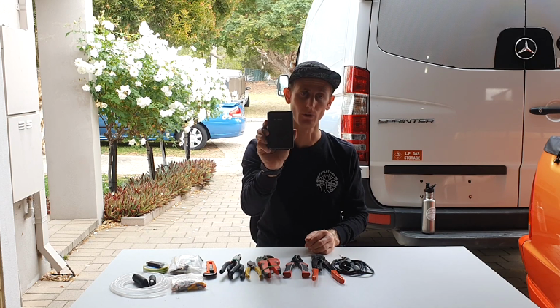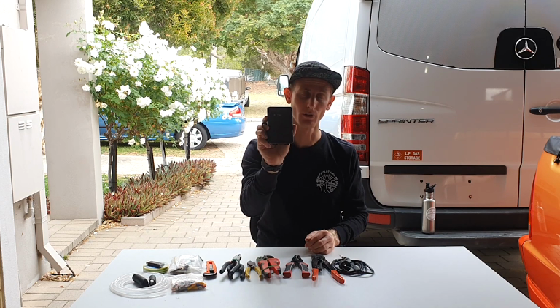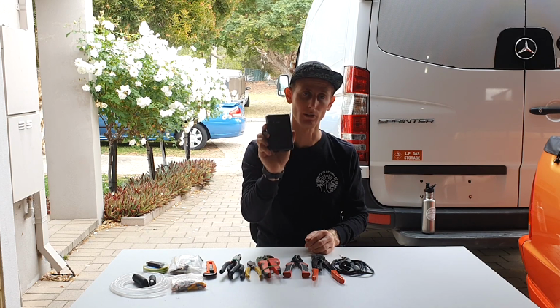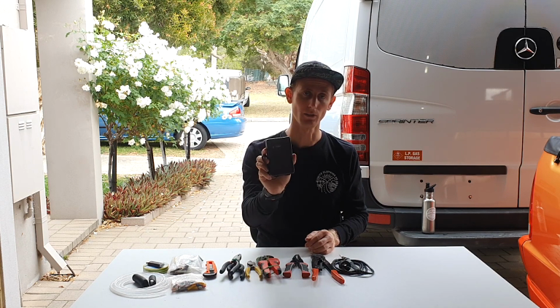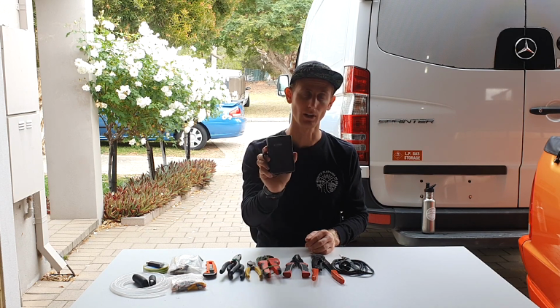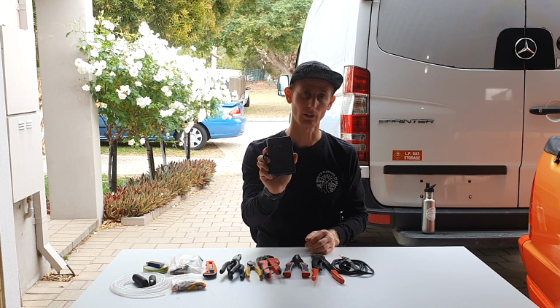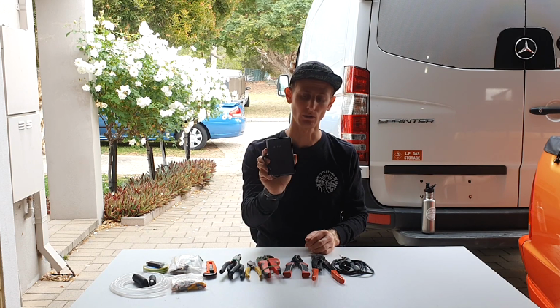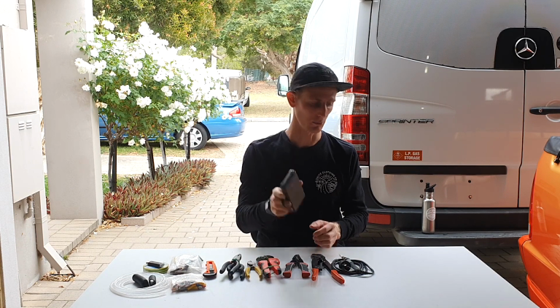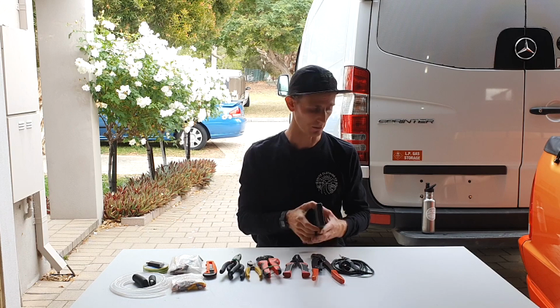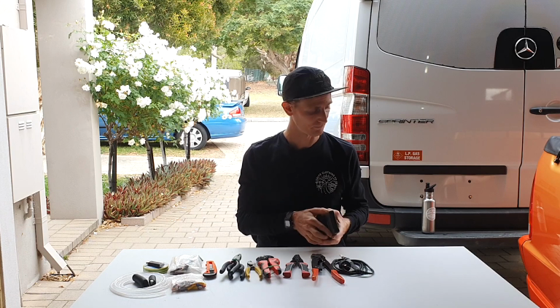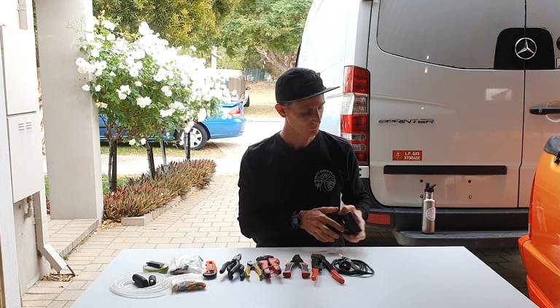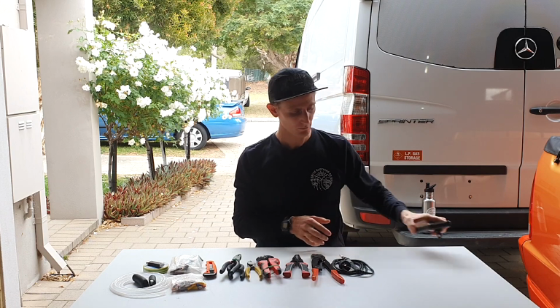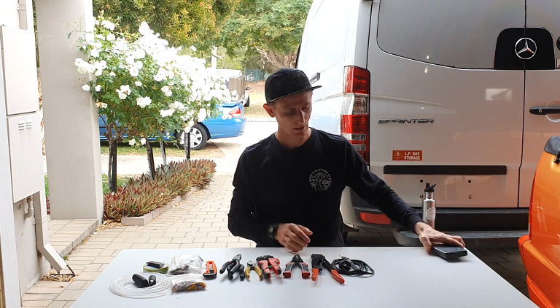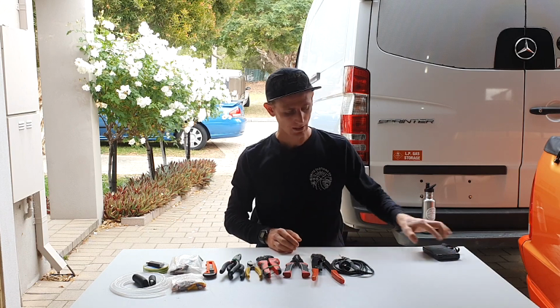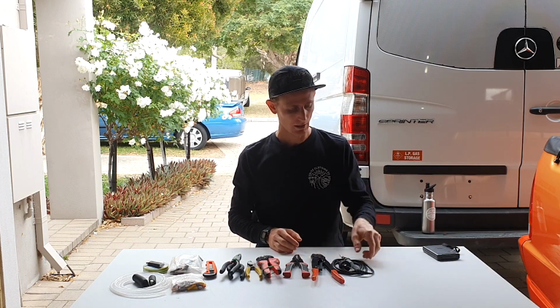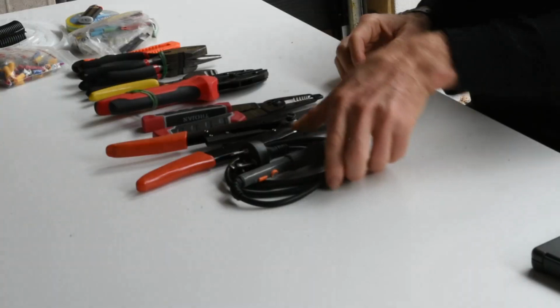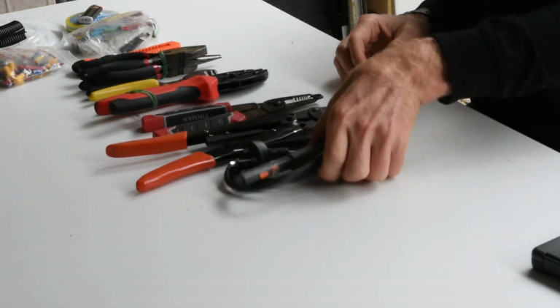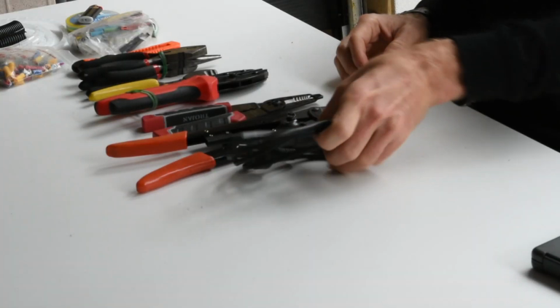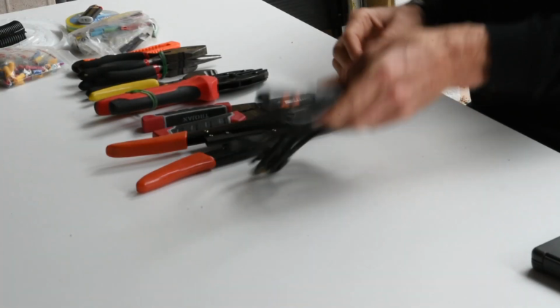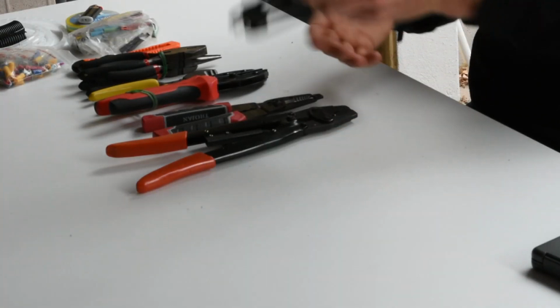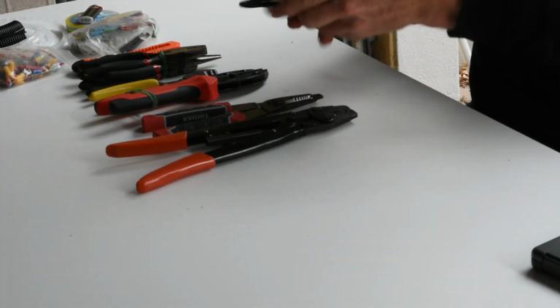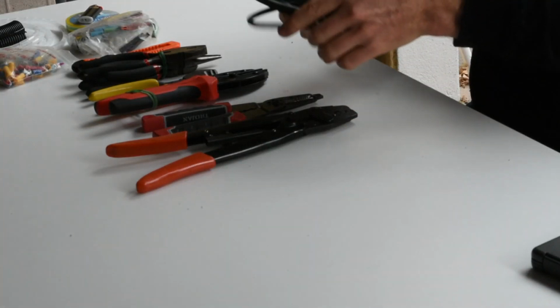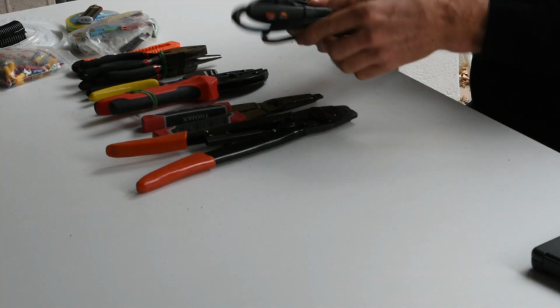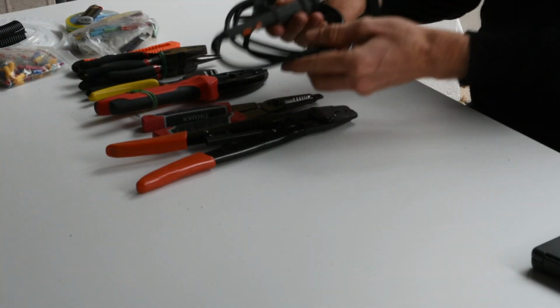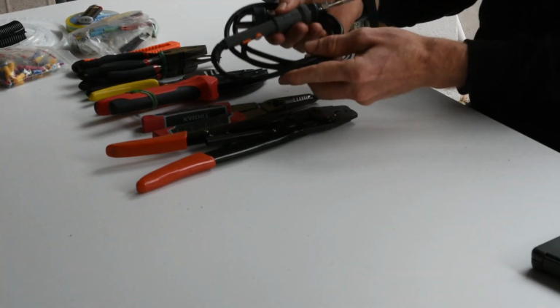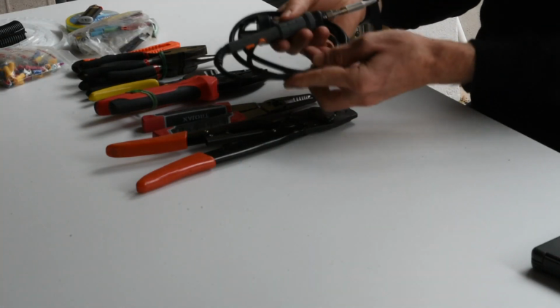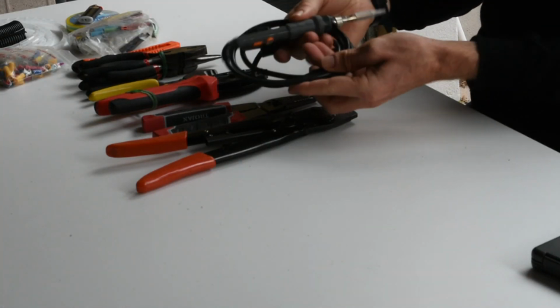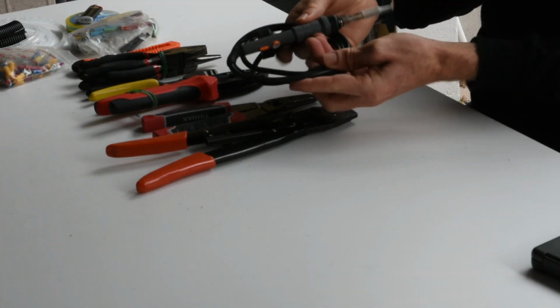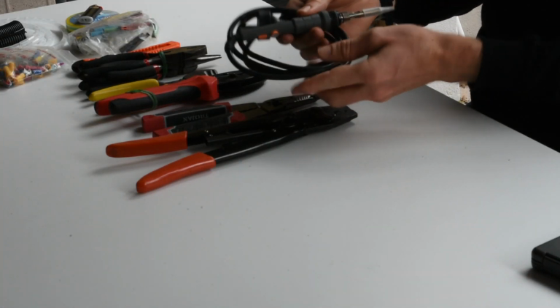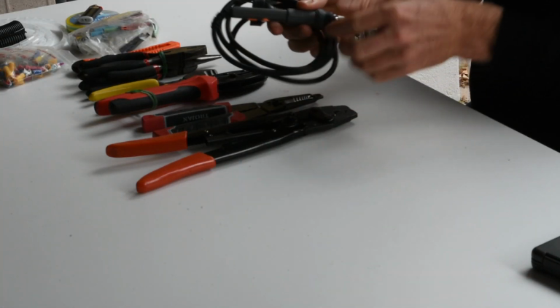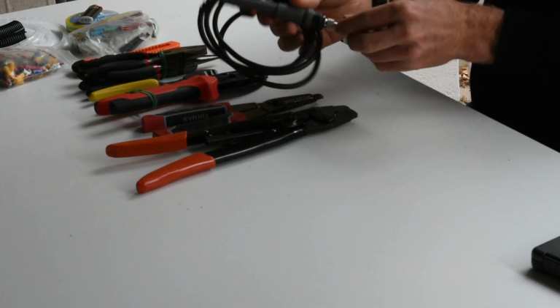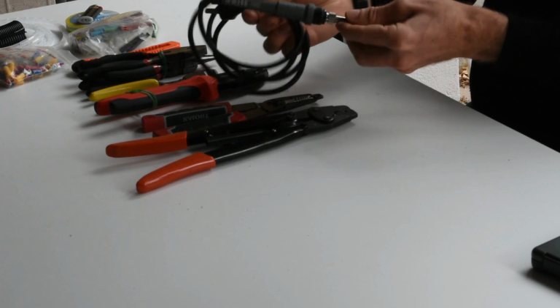You need this at all times with you — definitely during the build. So the second thing, not as important as a multimeter, is just a little compact soldering iron.